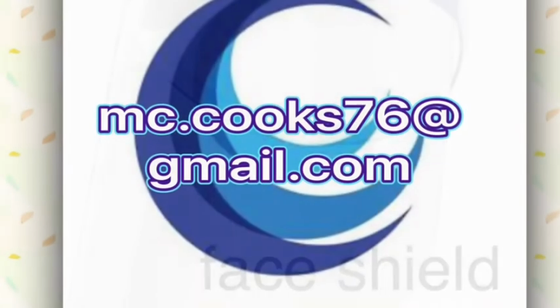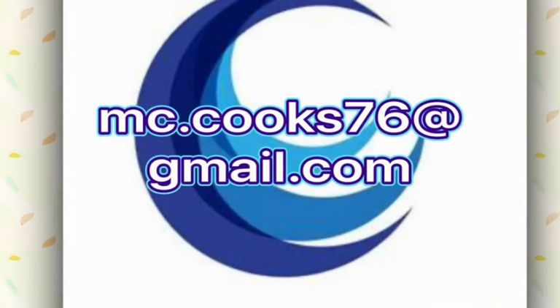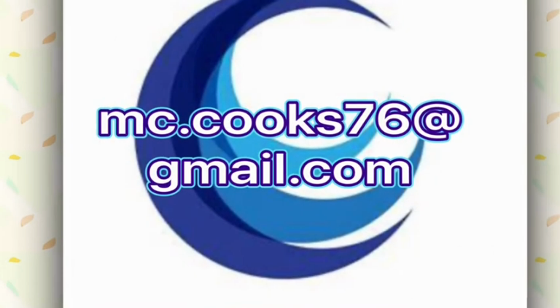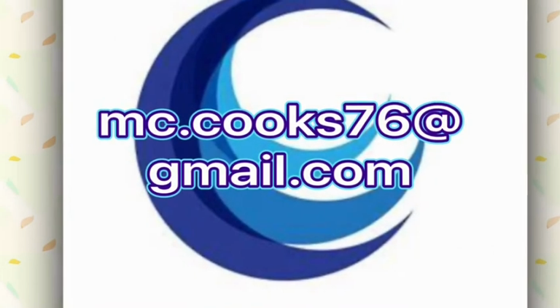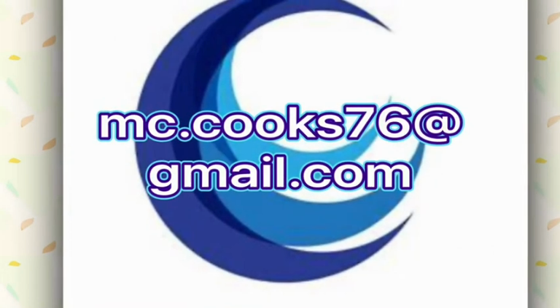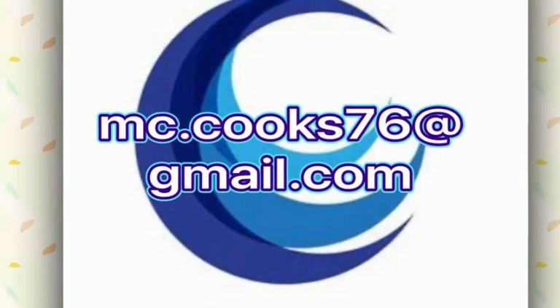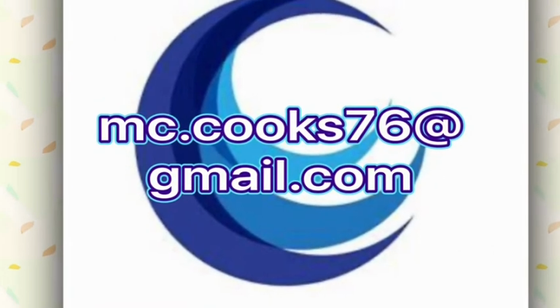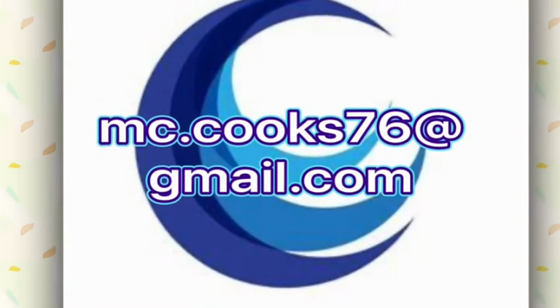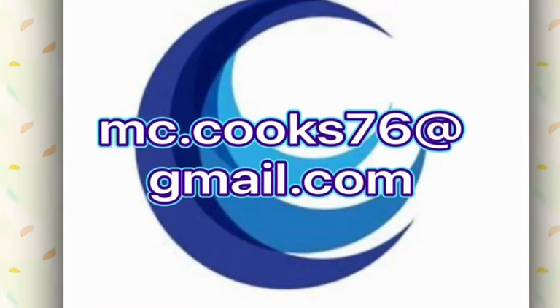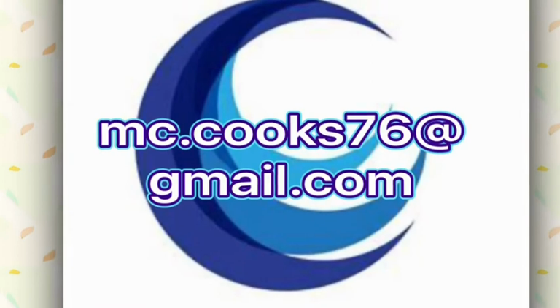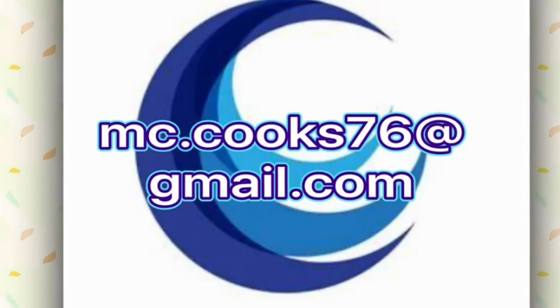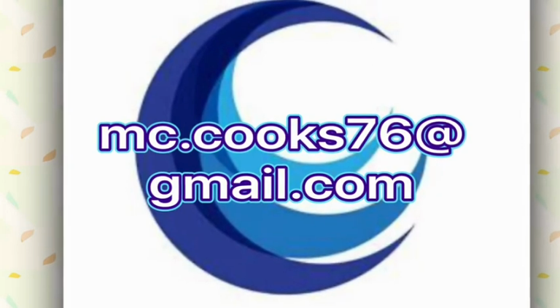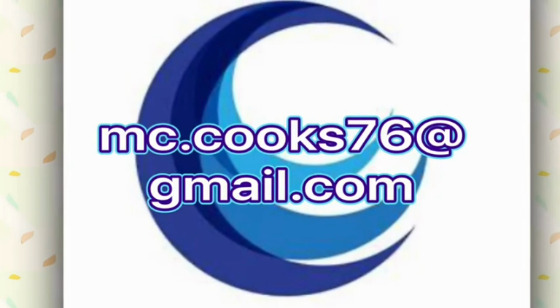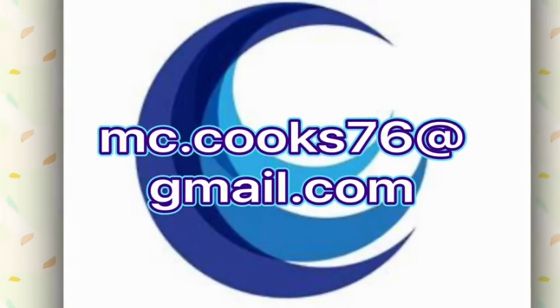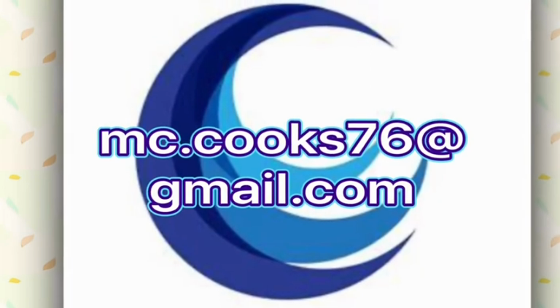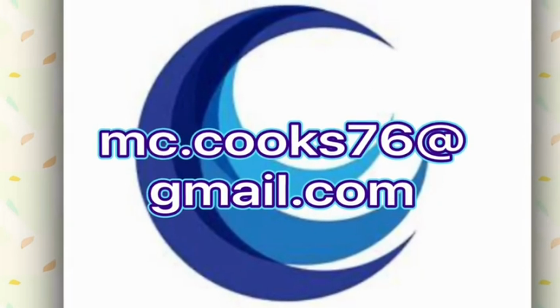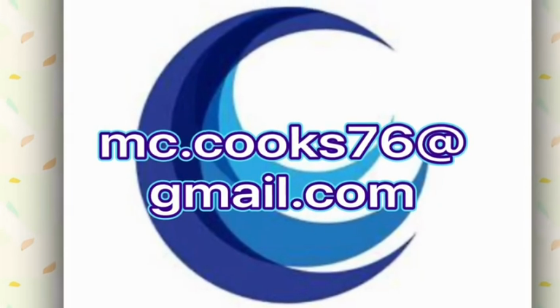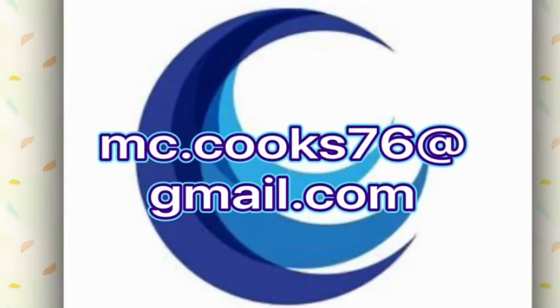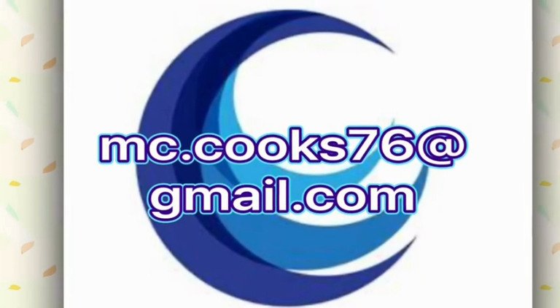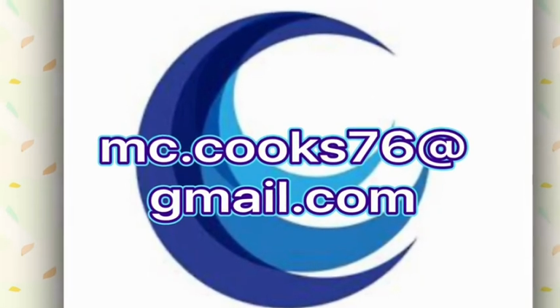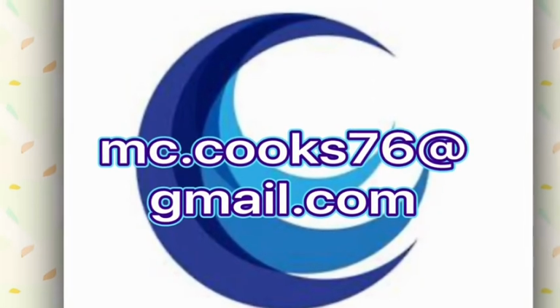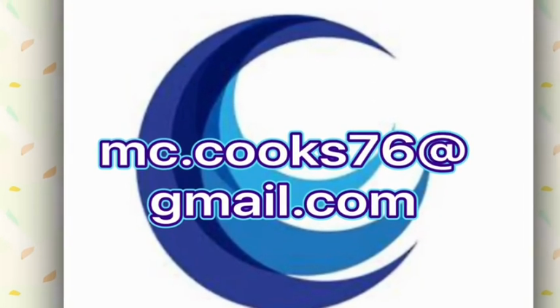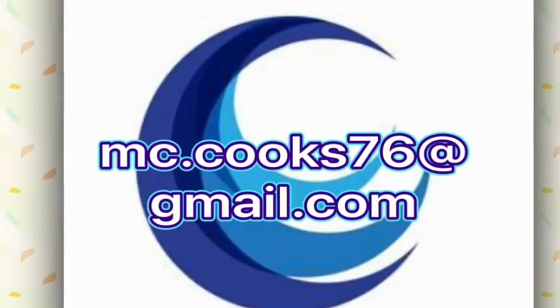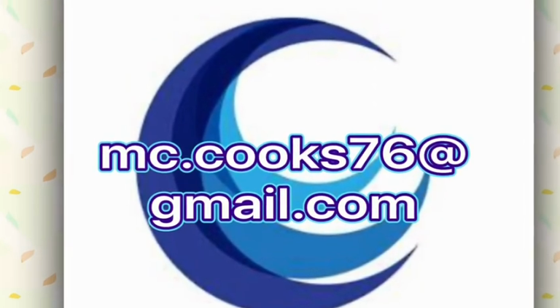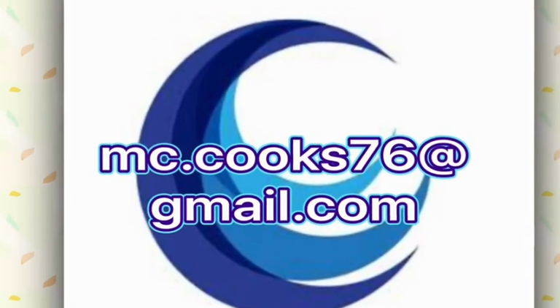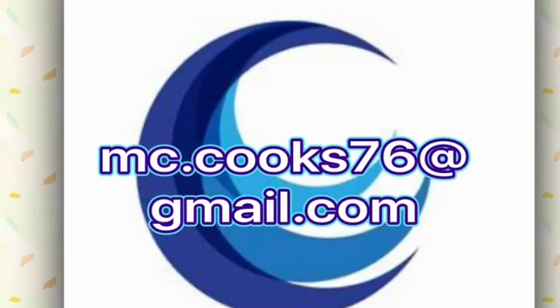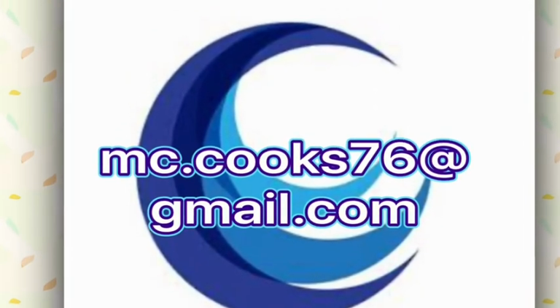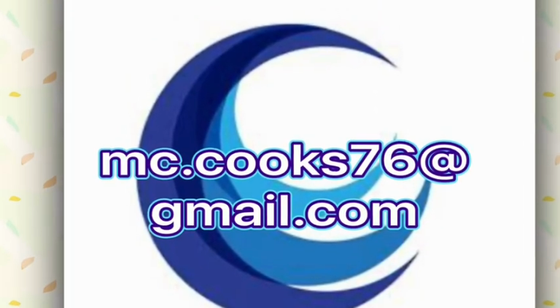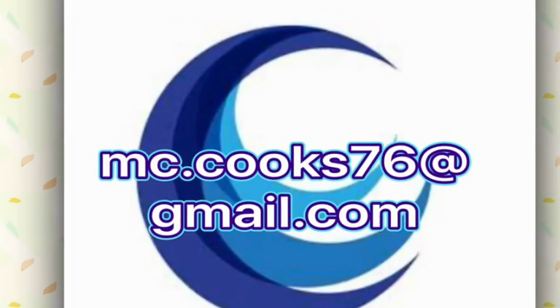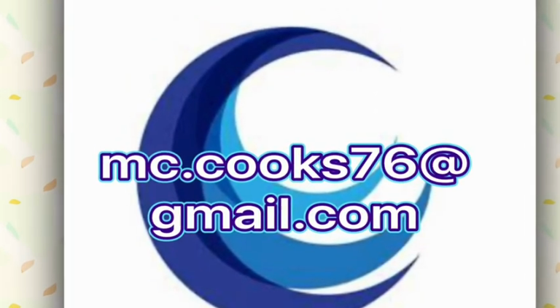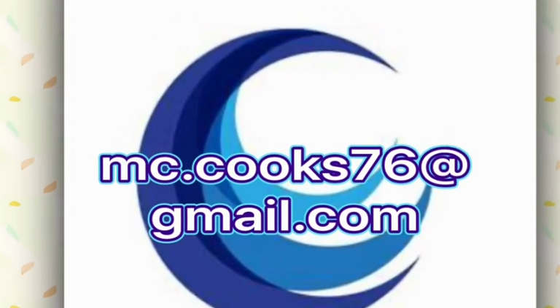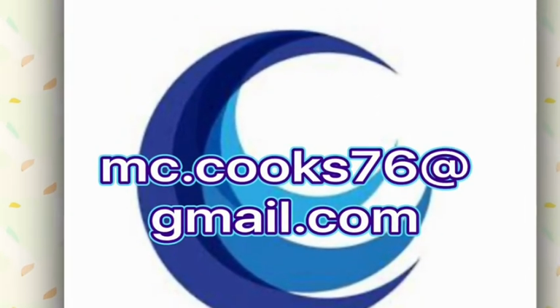That's all for now, everyone. Thank you for watching my video. Stay in touch for more.